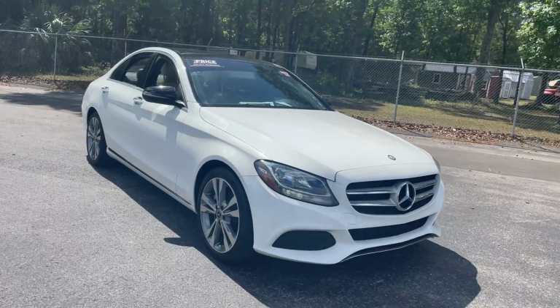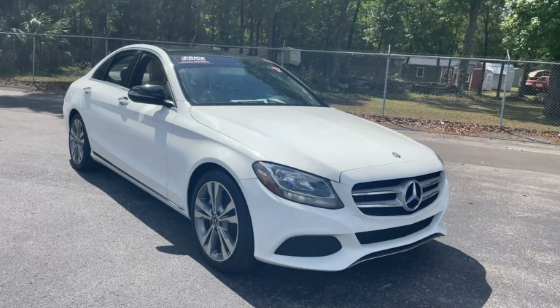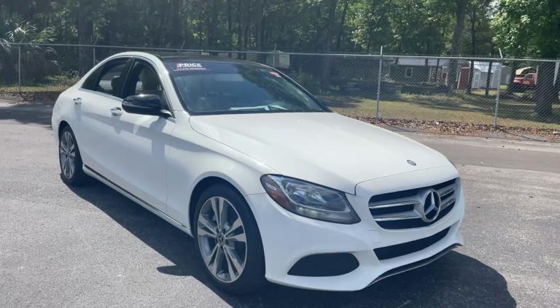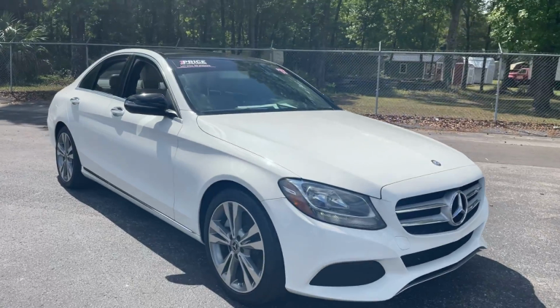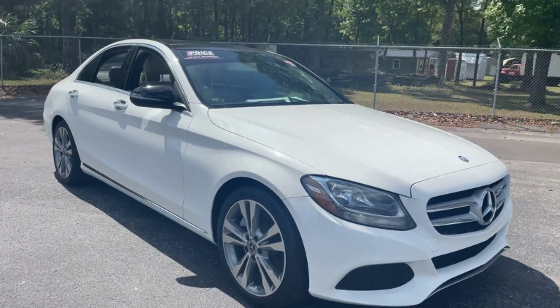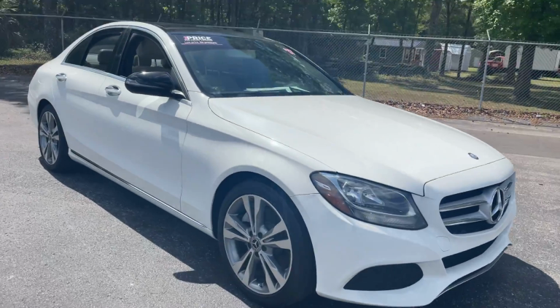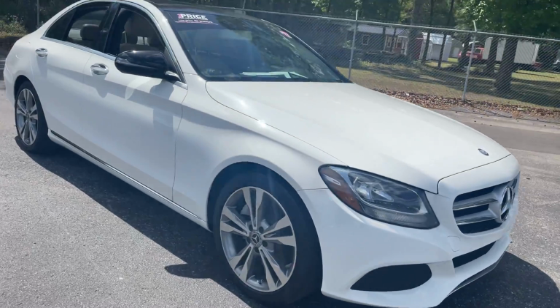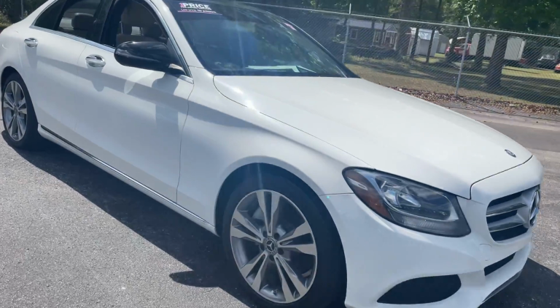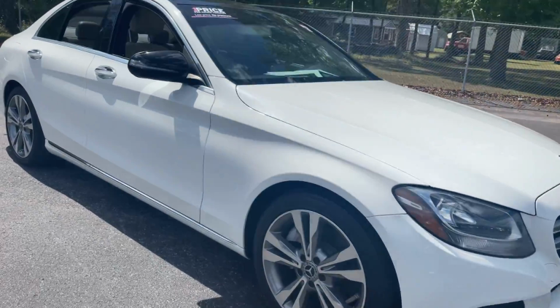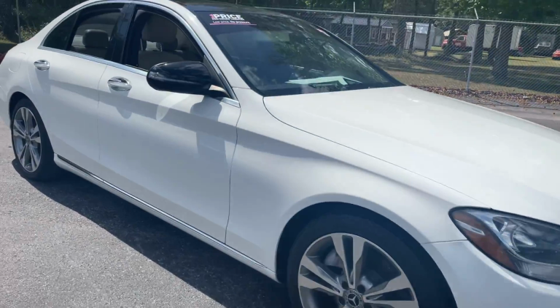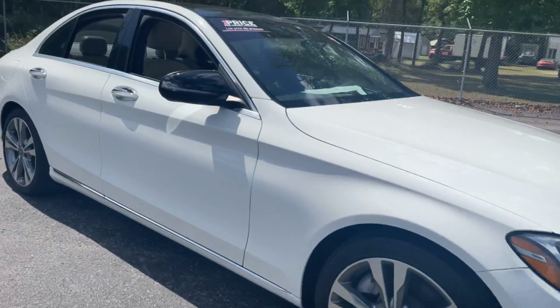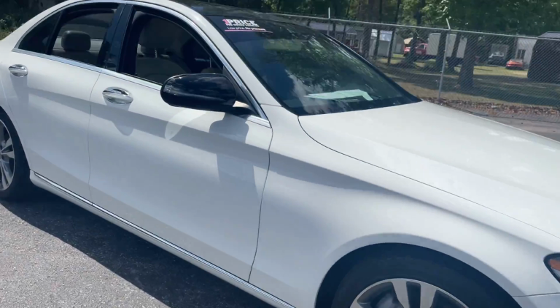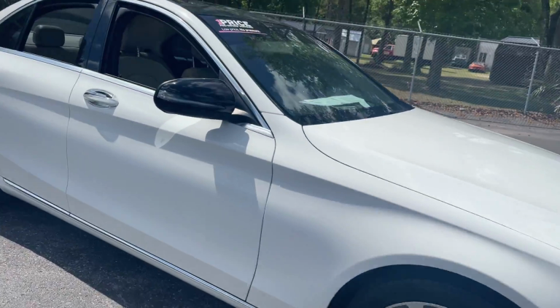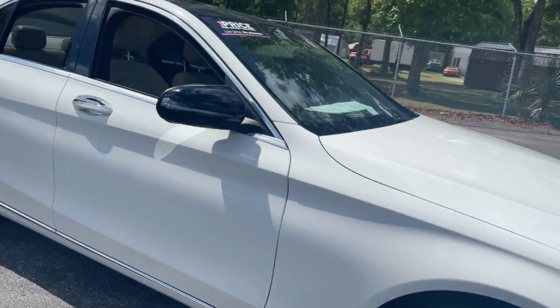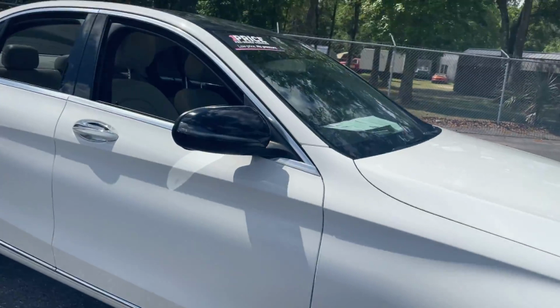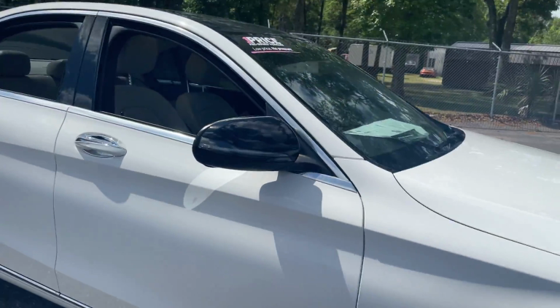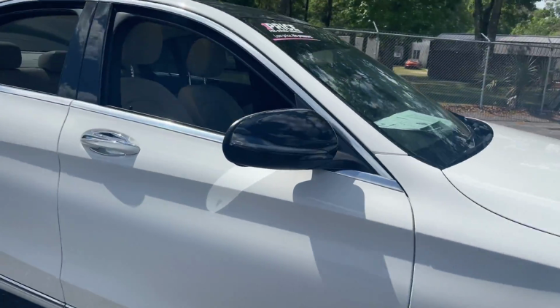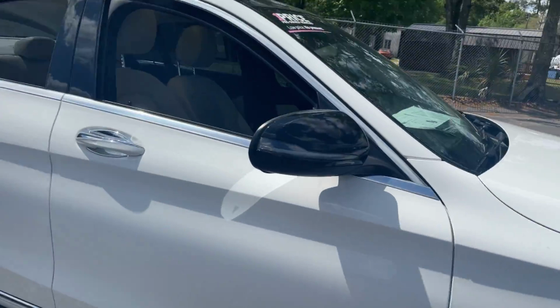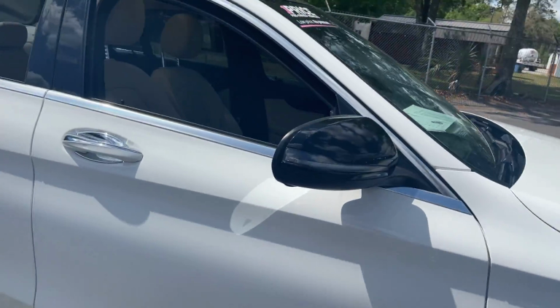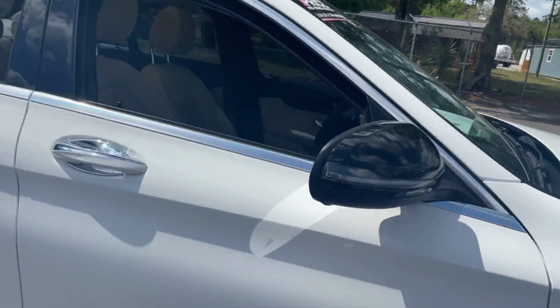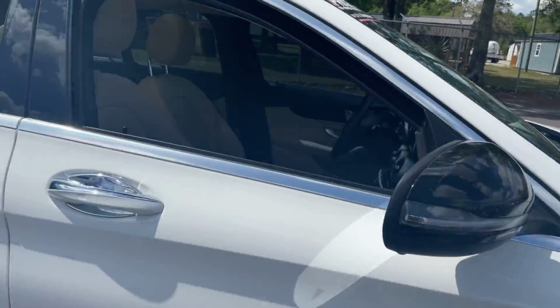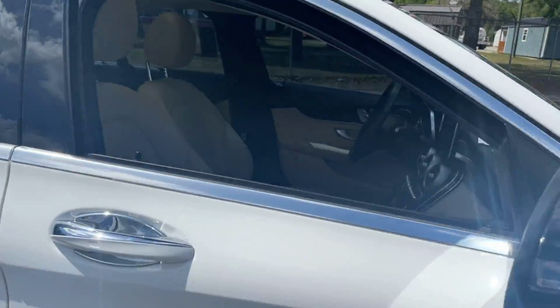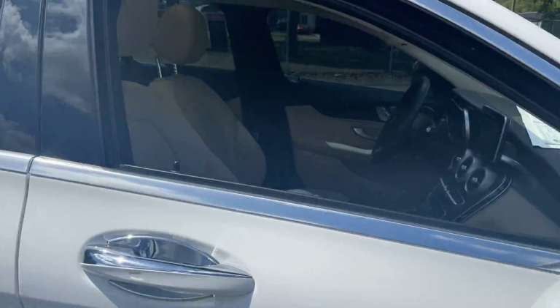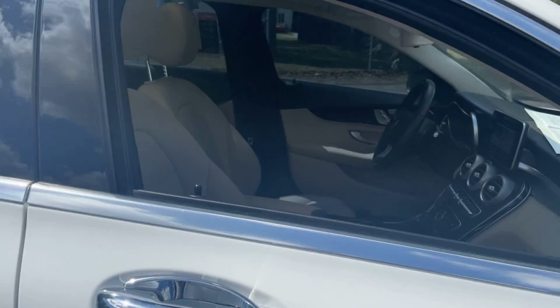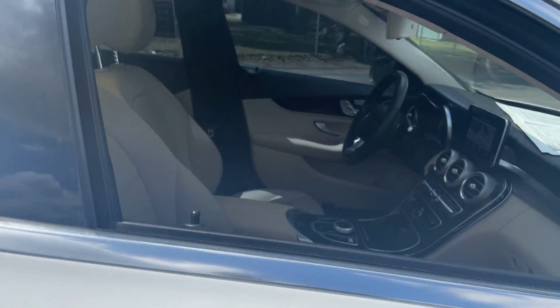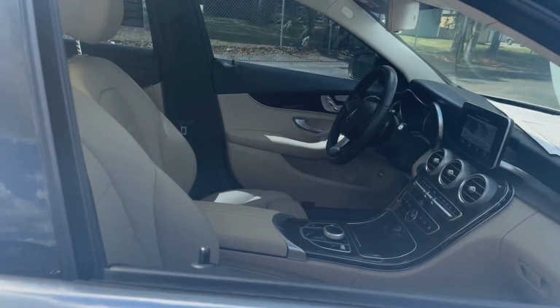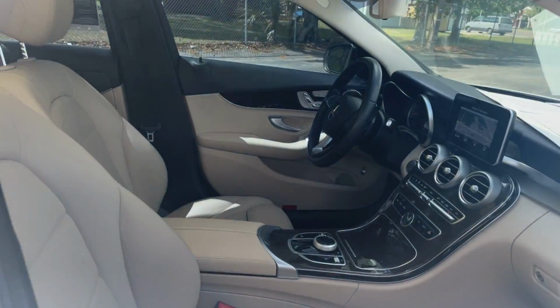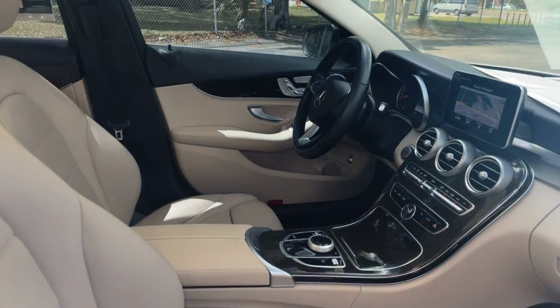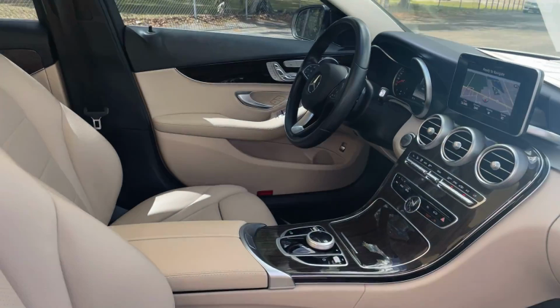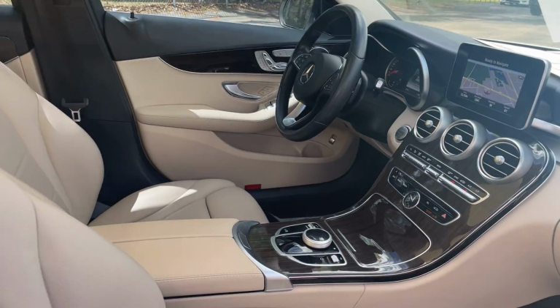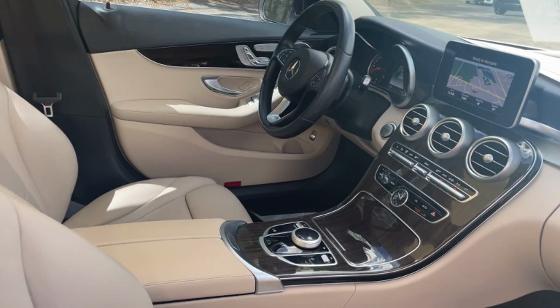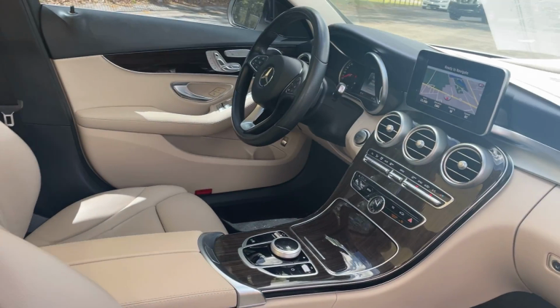This is a 2017 Mercedes-Benz C300 sedan, white over beige leather interior.